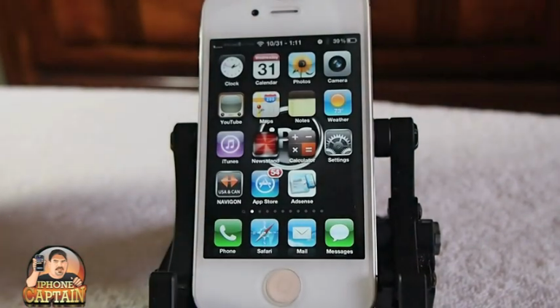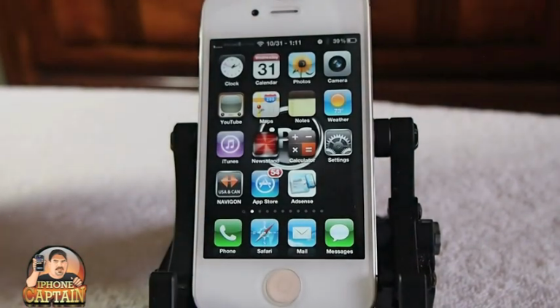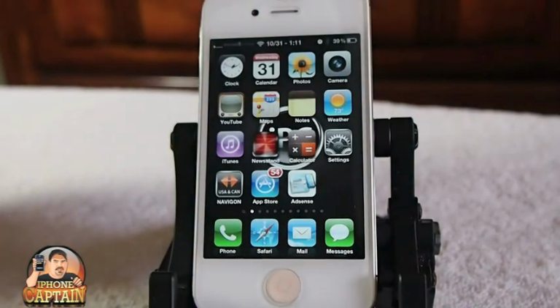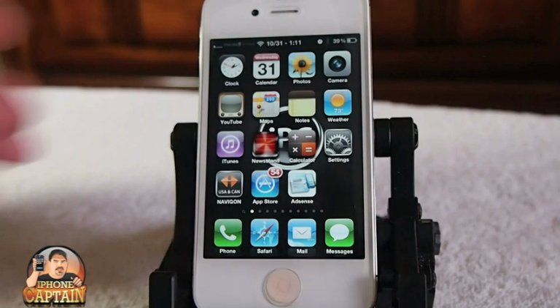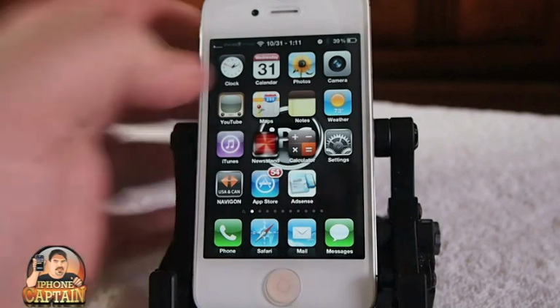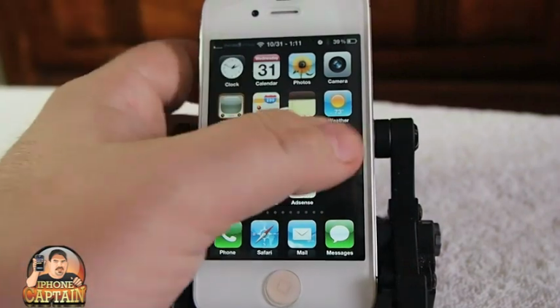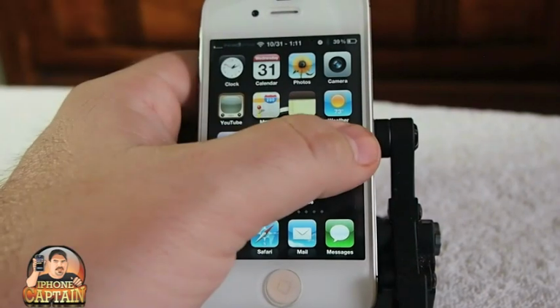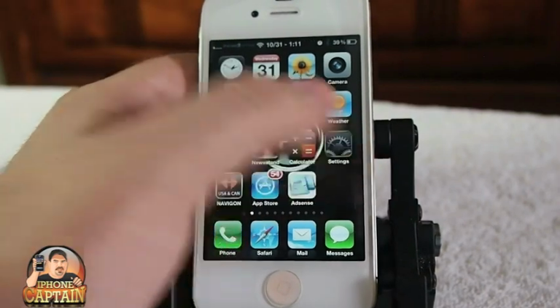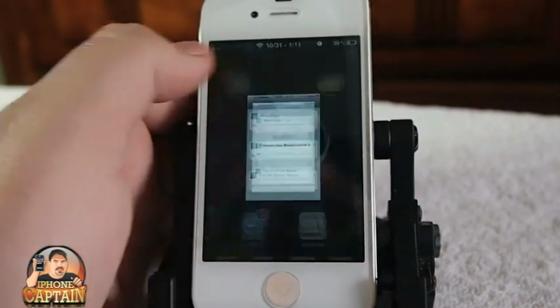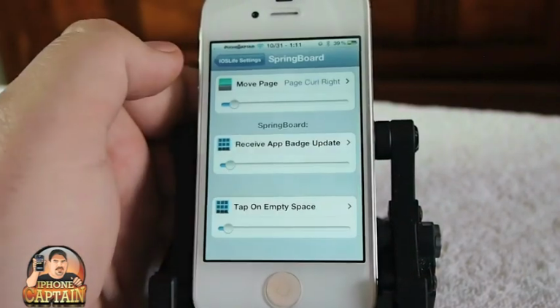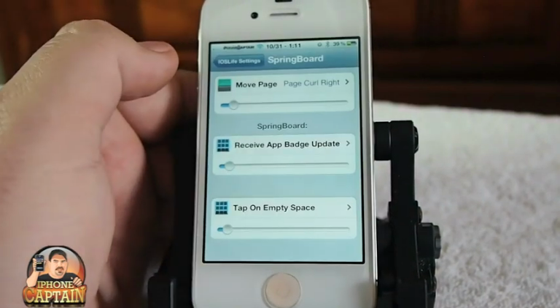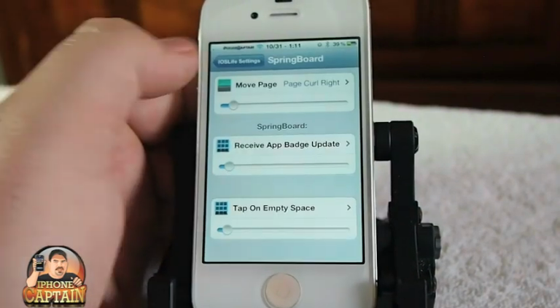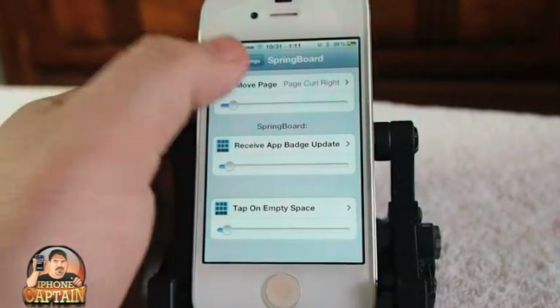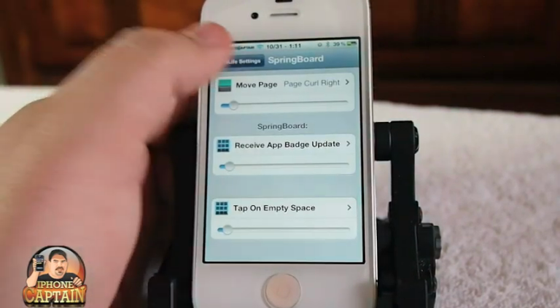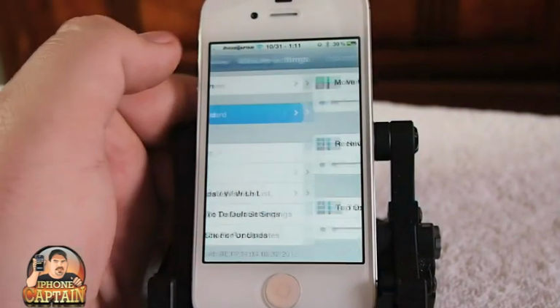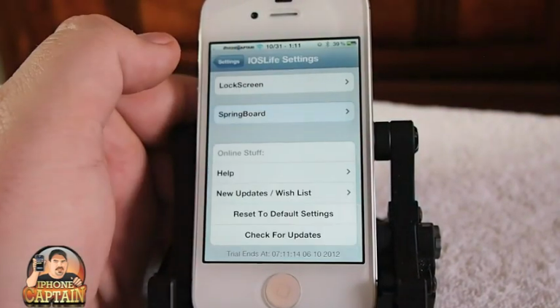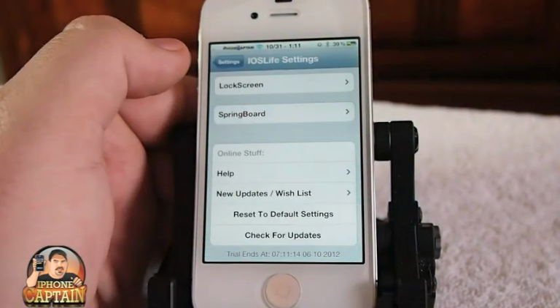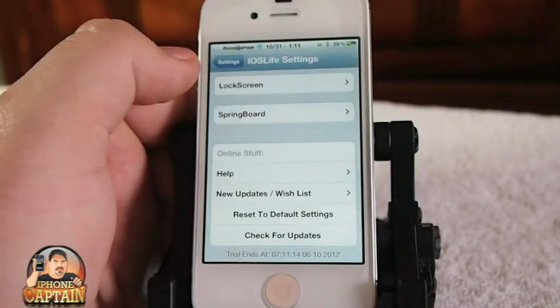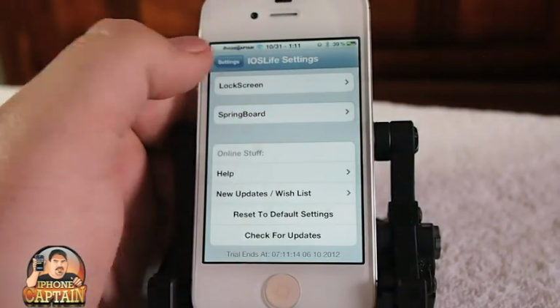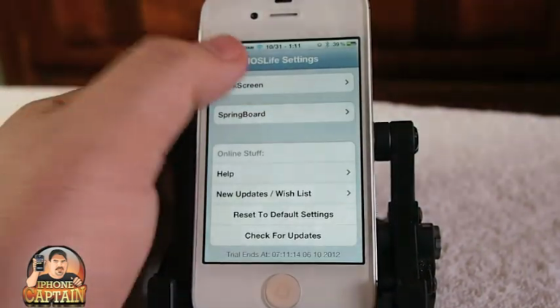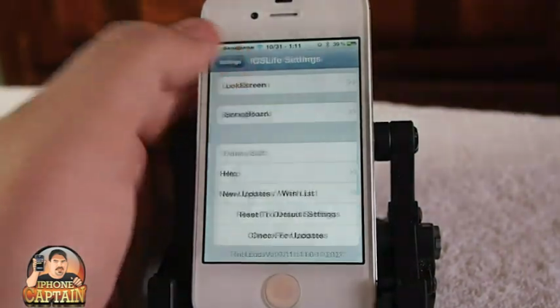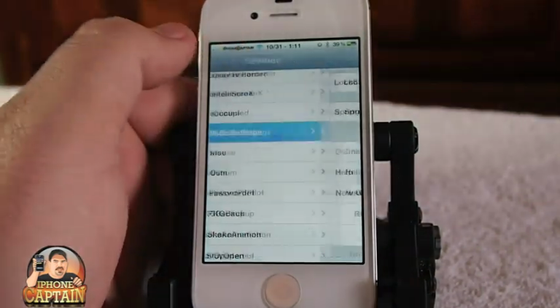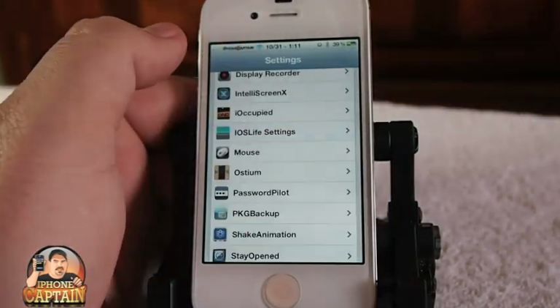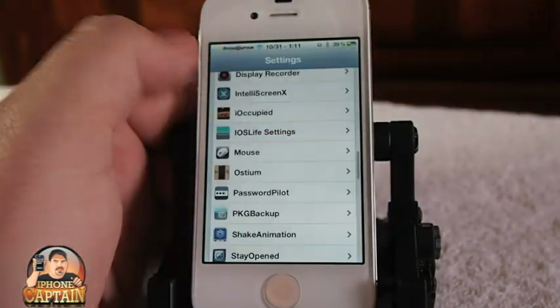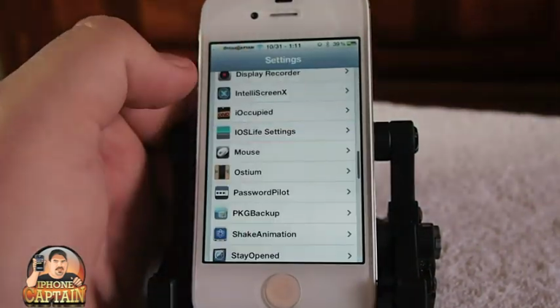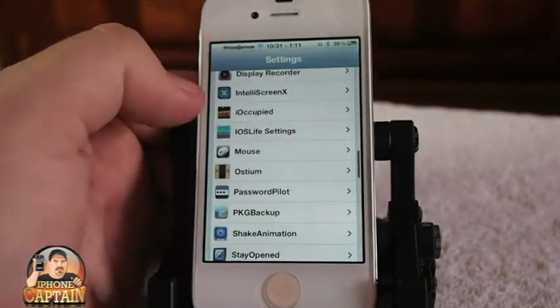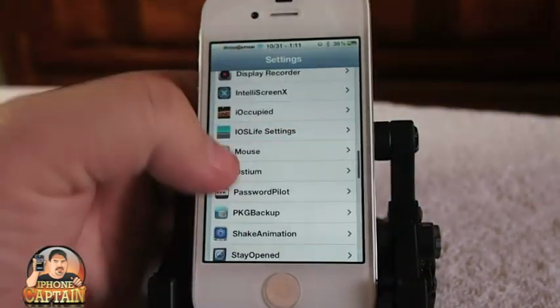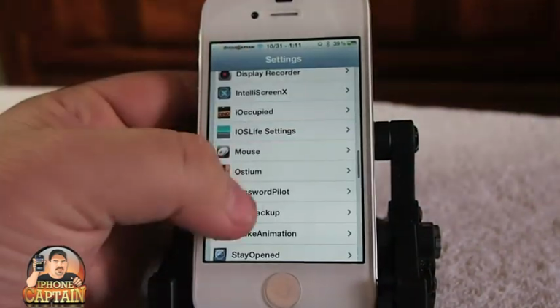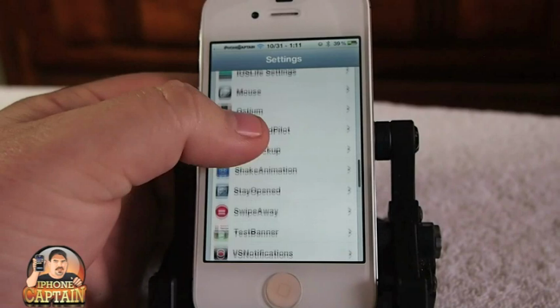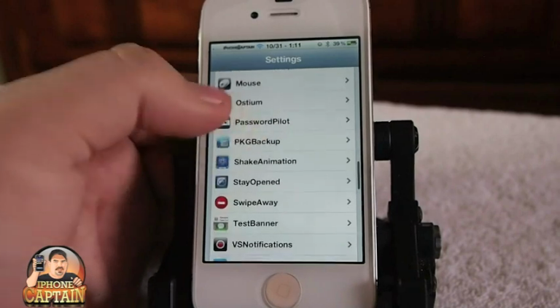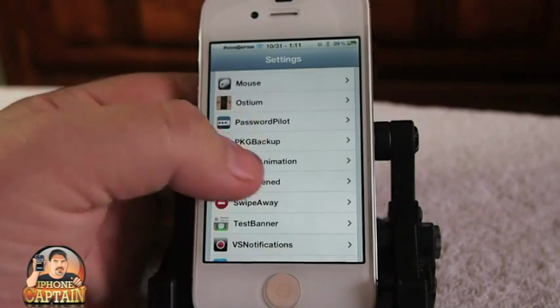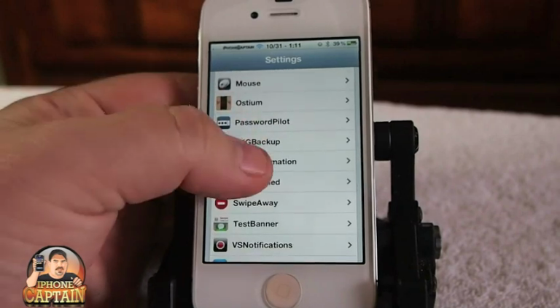Another cool tweak is Kyle Shake Animations. It's compatible with iOS 6, and what it does is — when you have your device set and you have a lock screen — you can shake it.